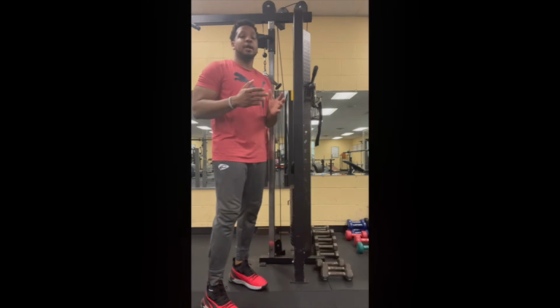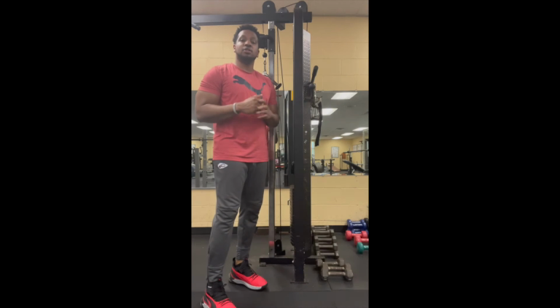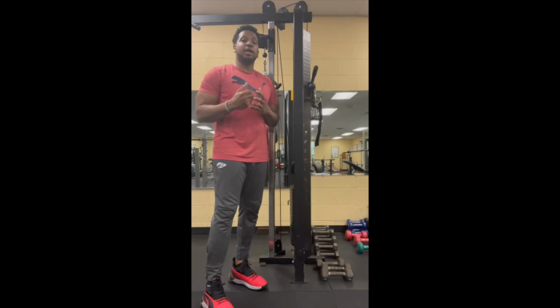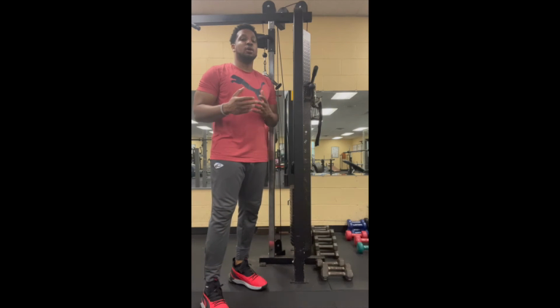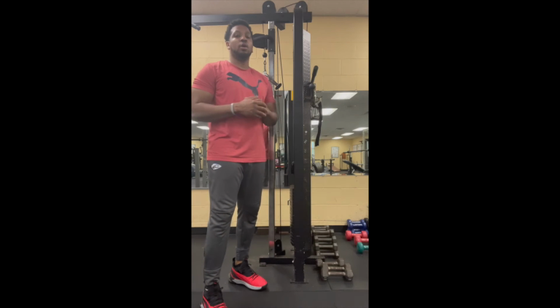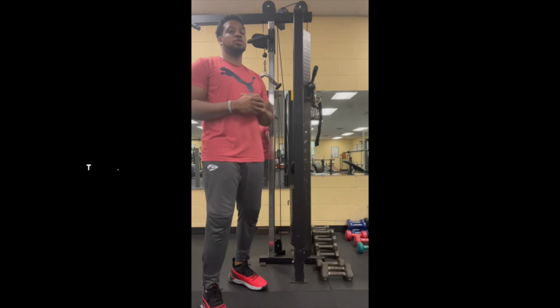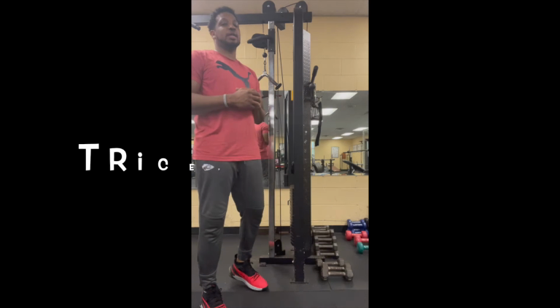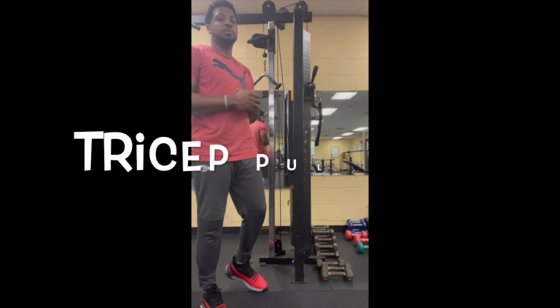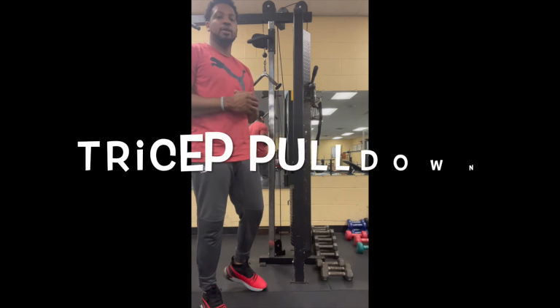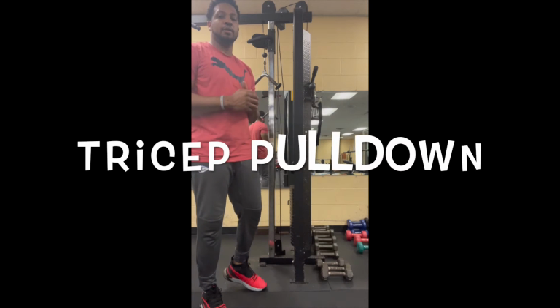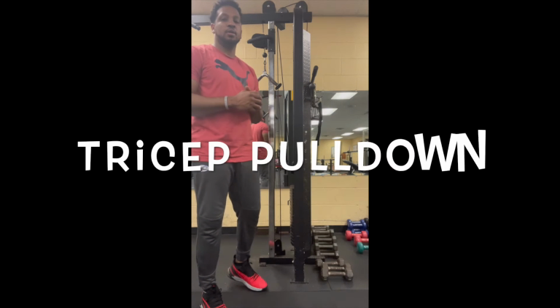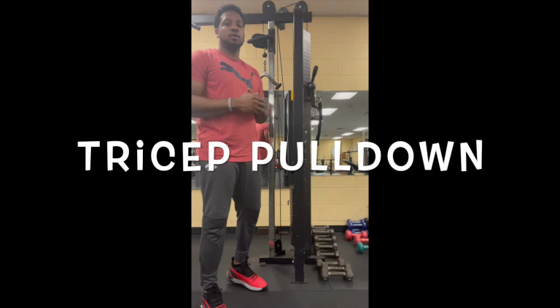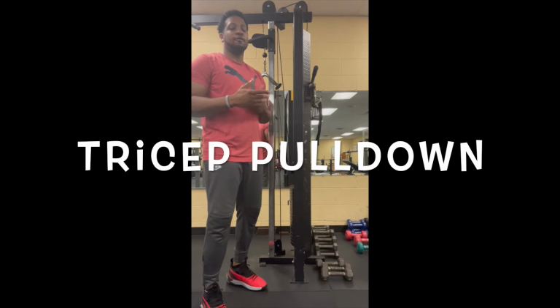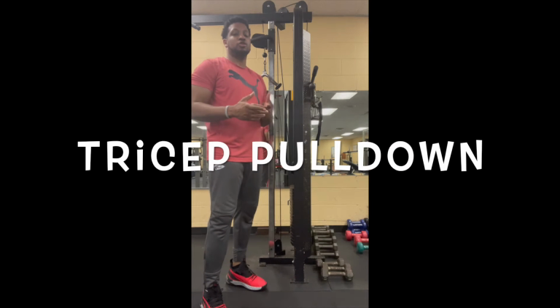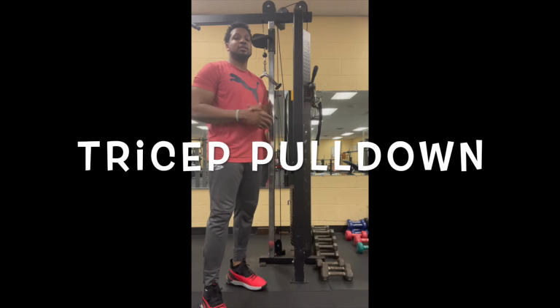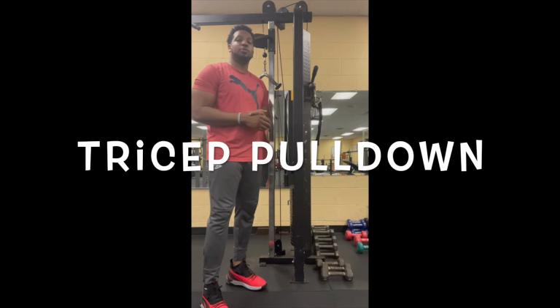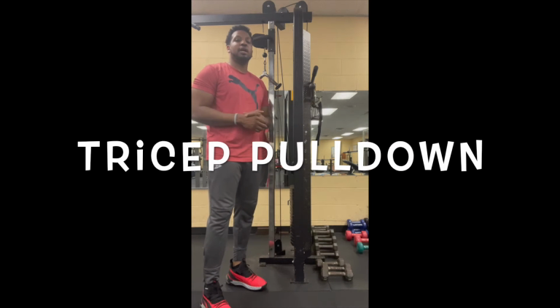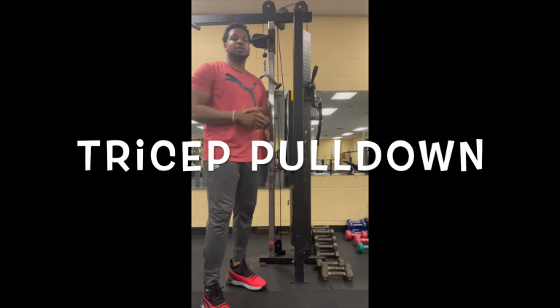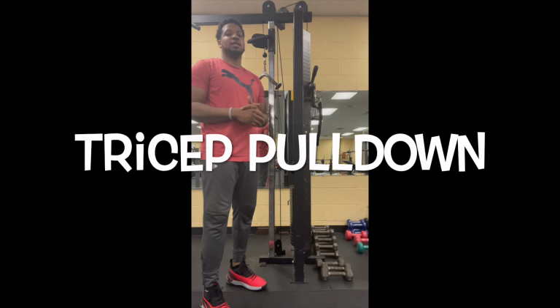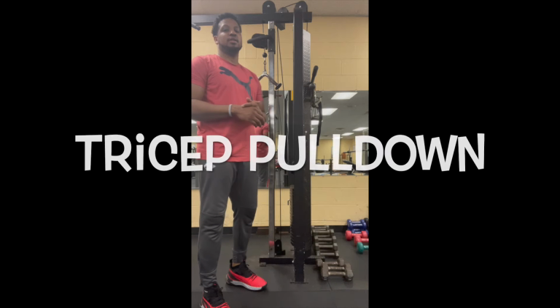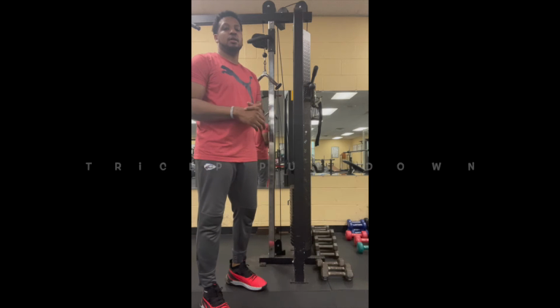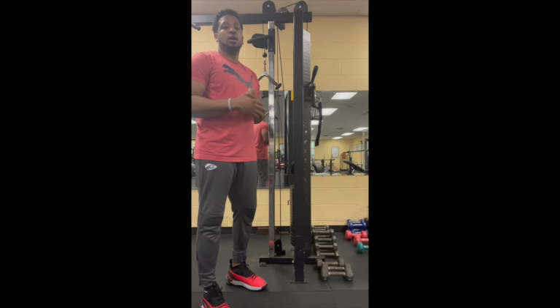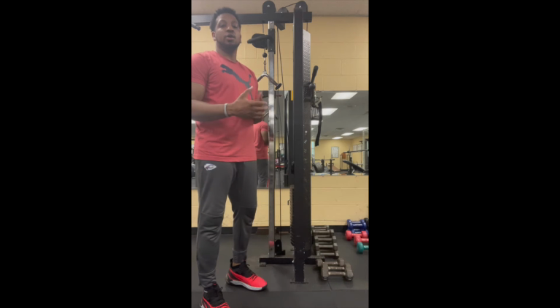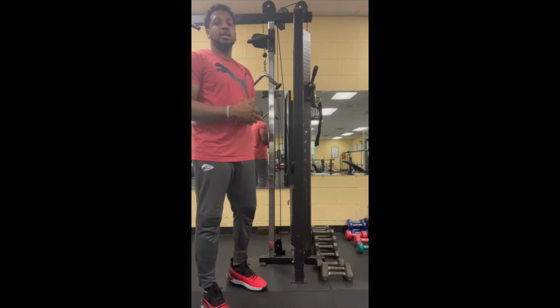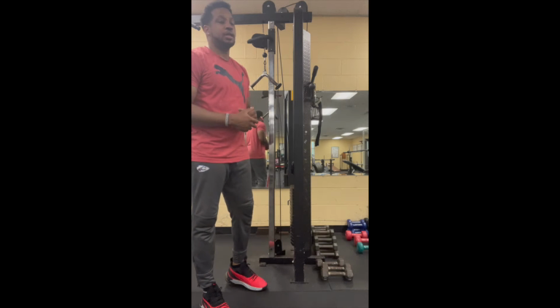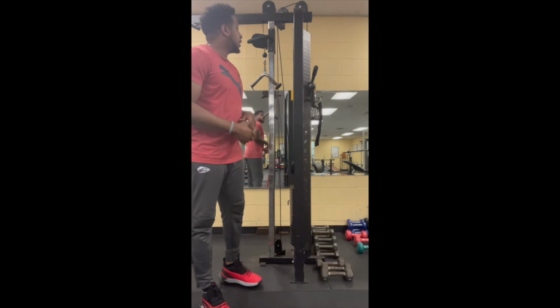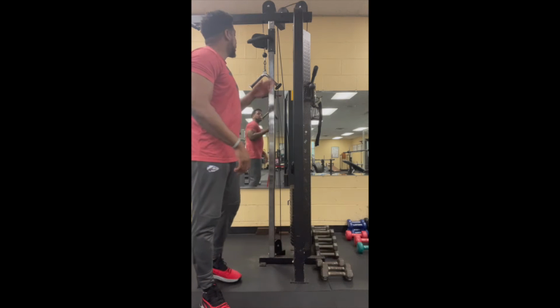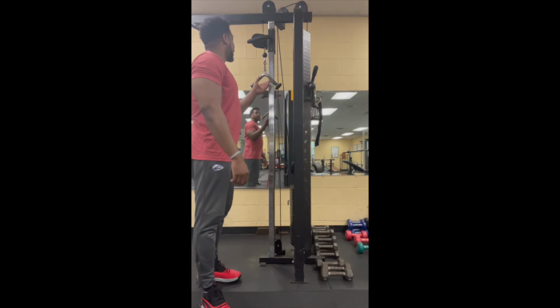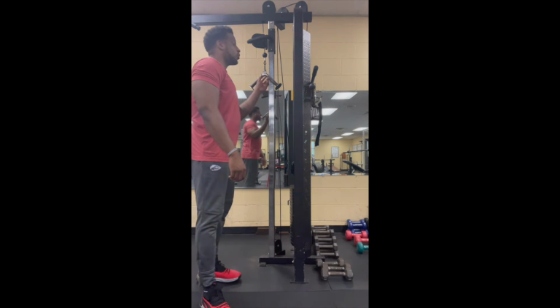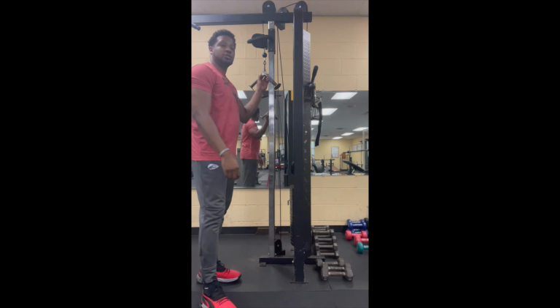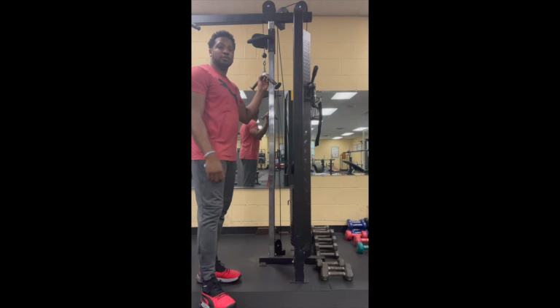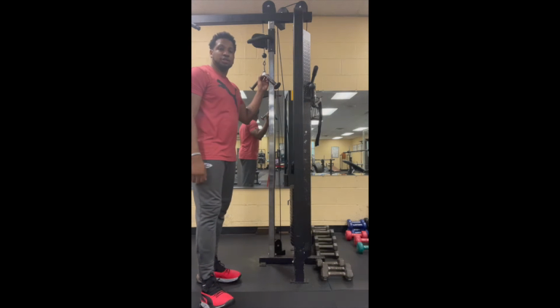So today we're going to work on a tricep pulldown. Now for a tricep pulldown exercise, all you need is a cable crossover machine.